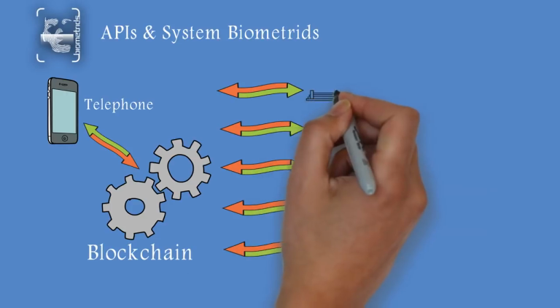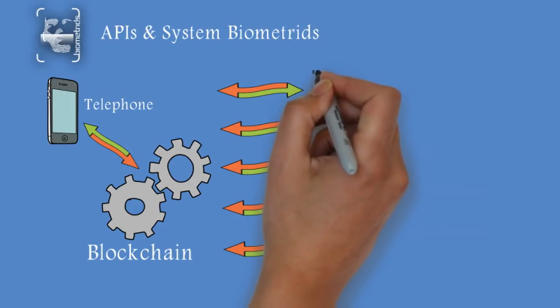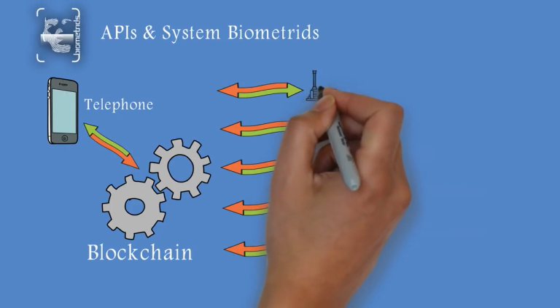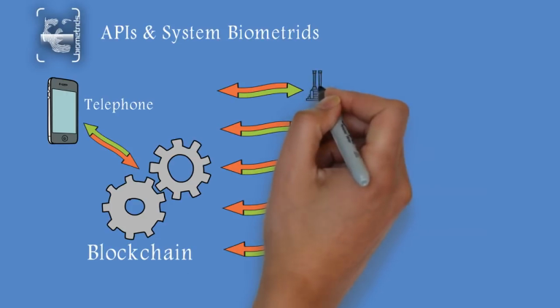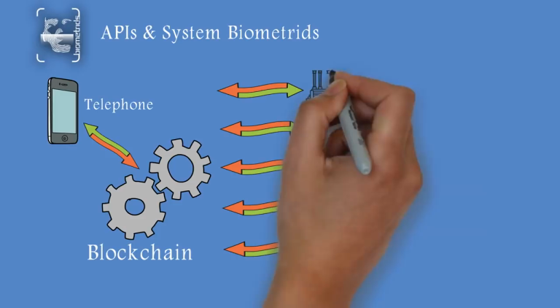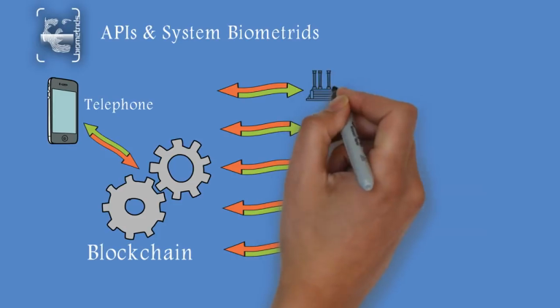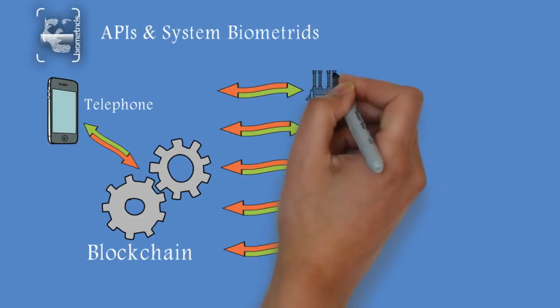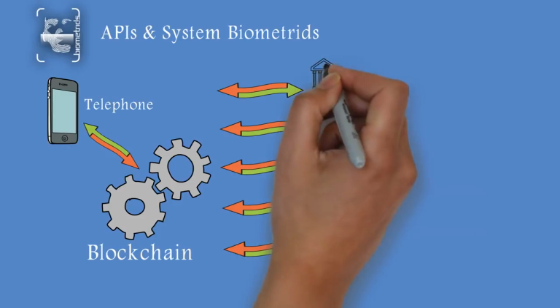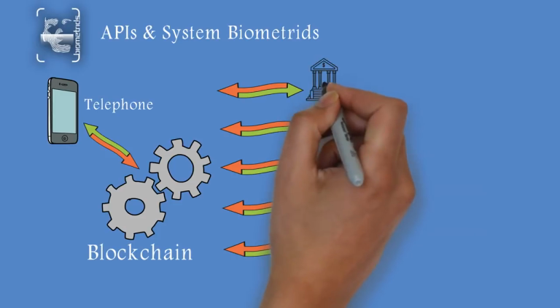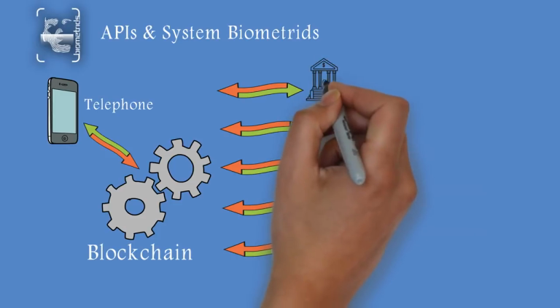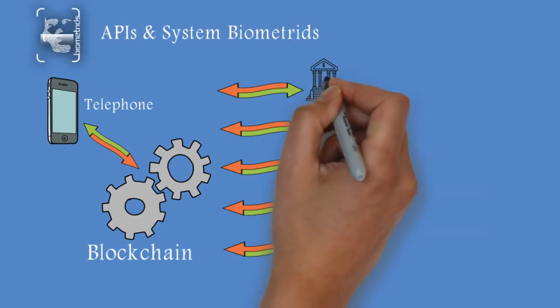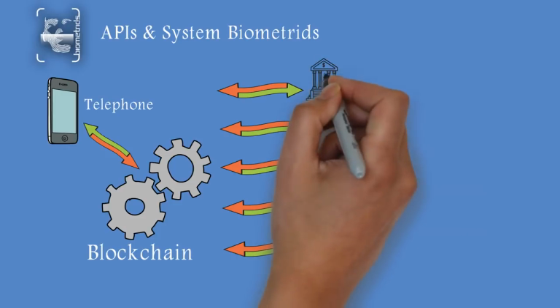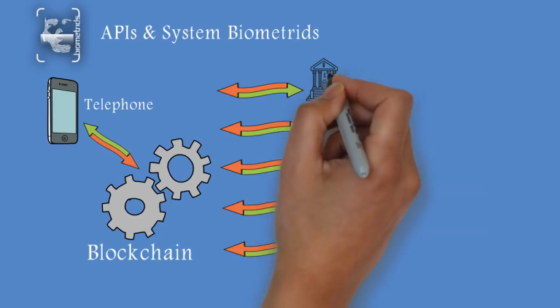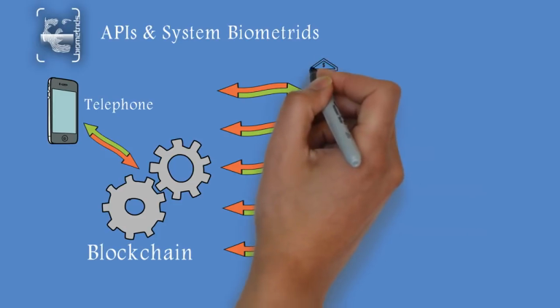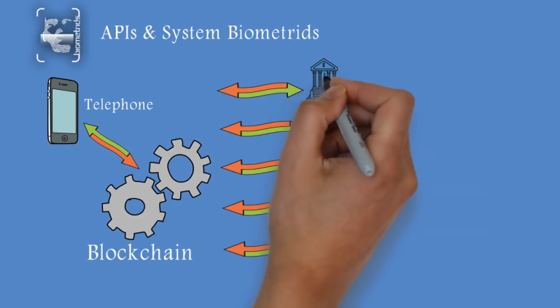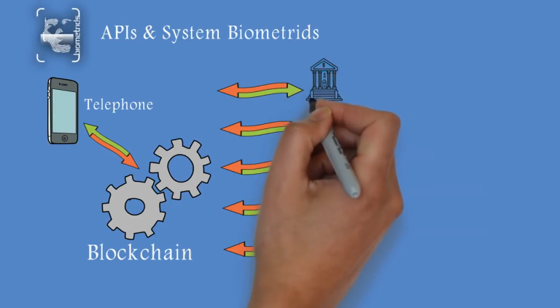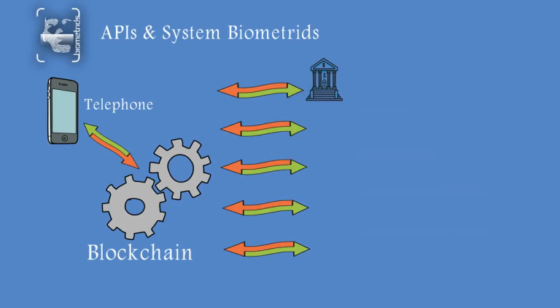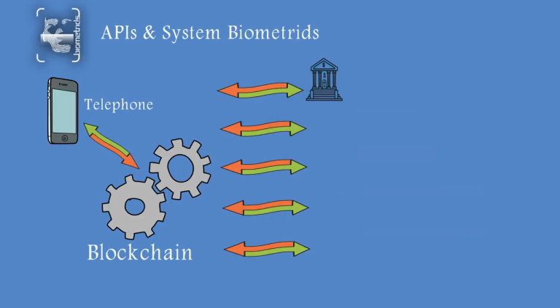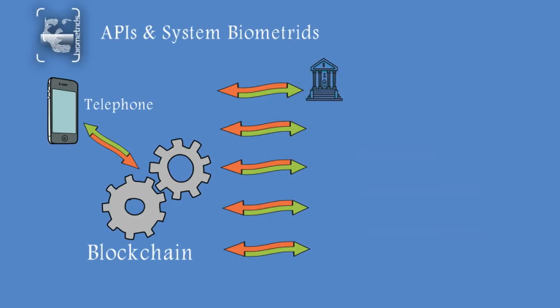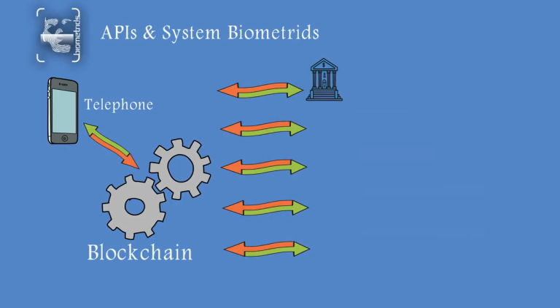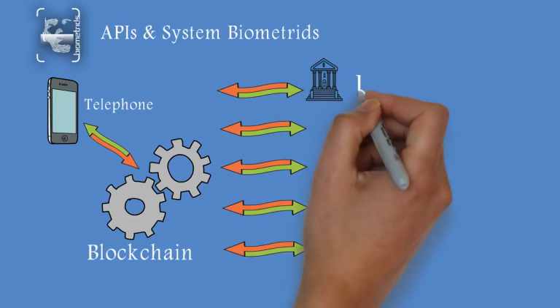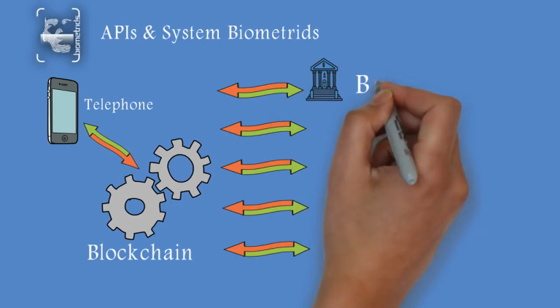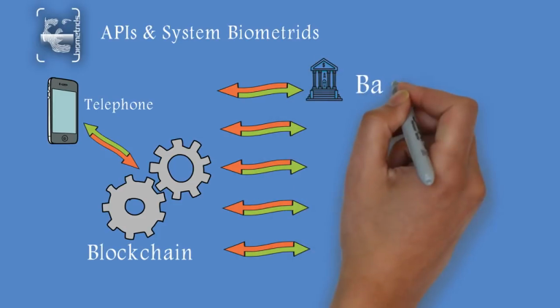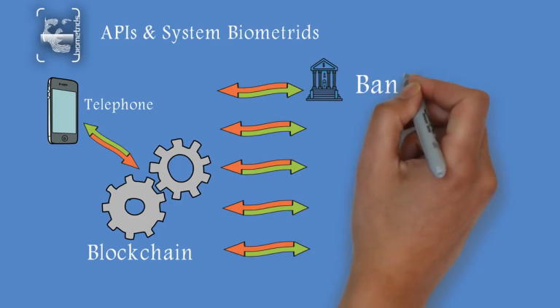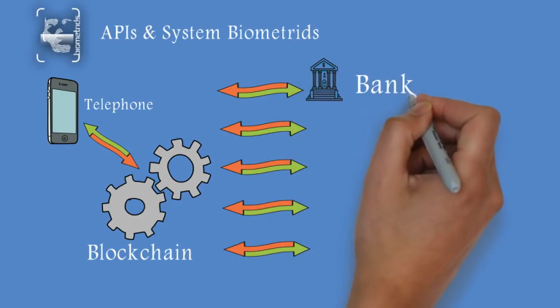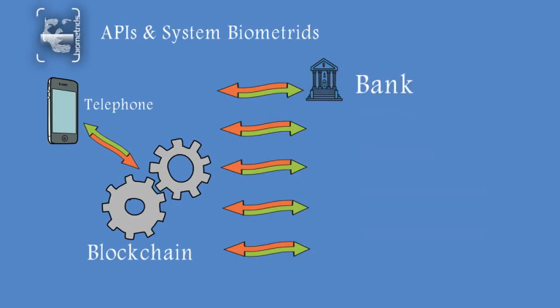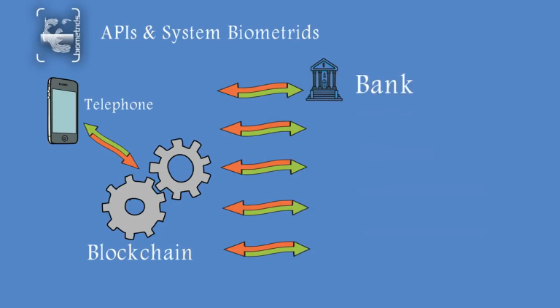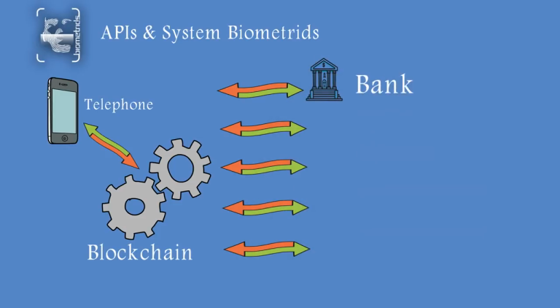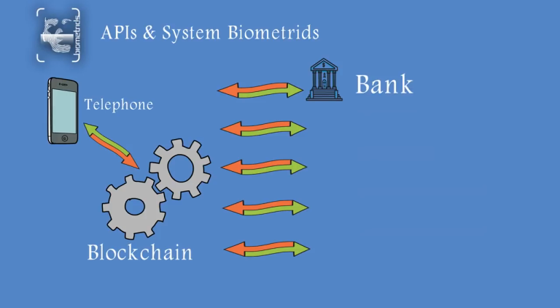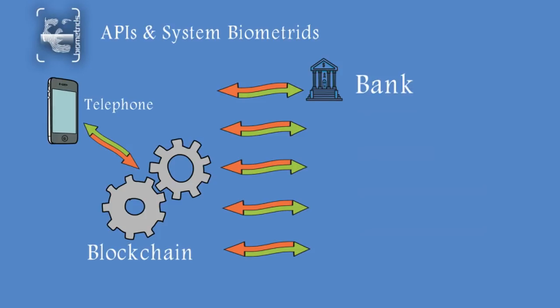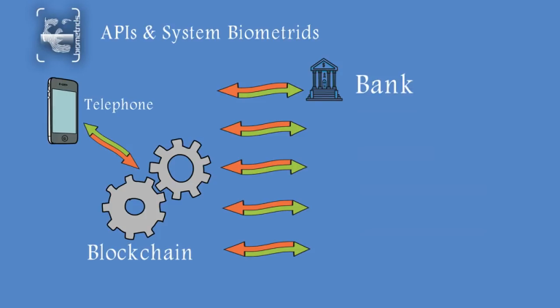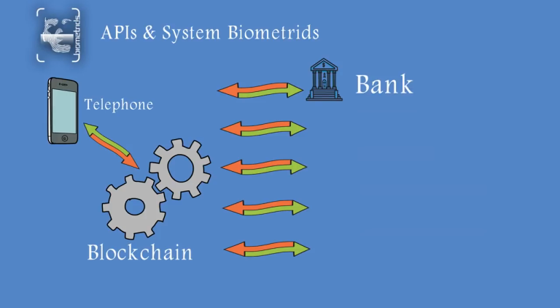Contact email: info@biometrids.io. Visit now: biometrids.io.